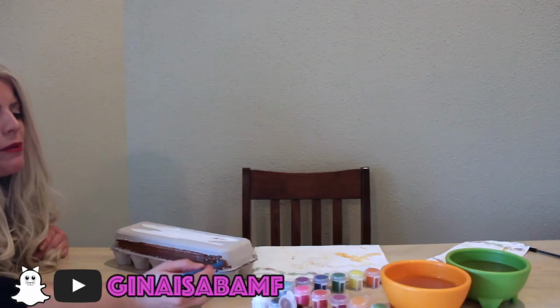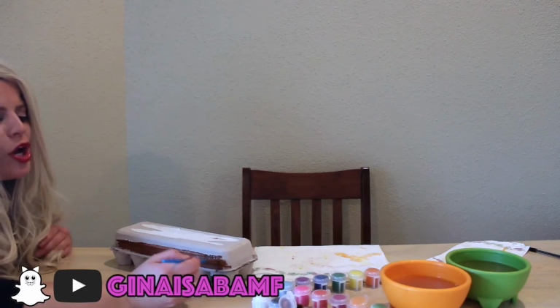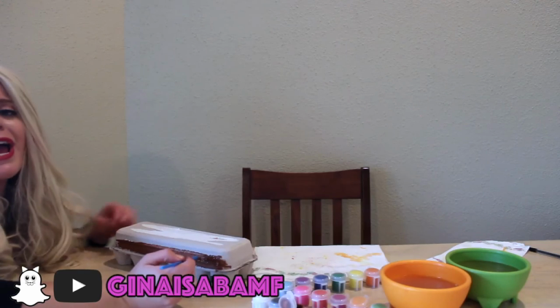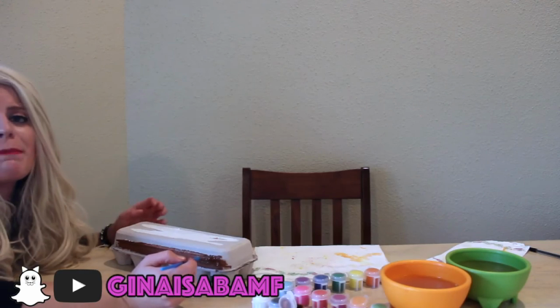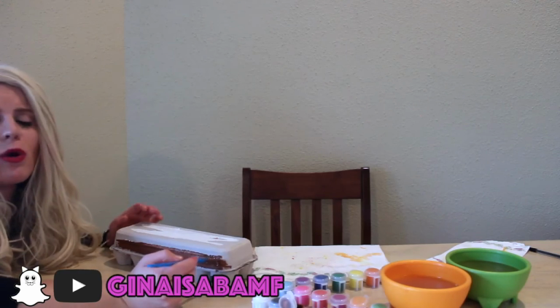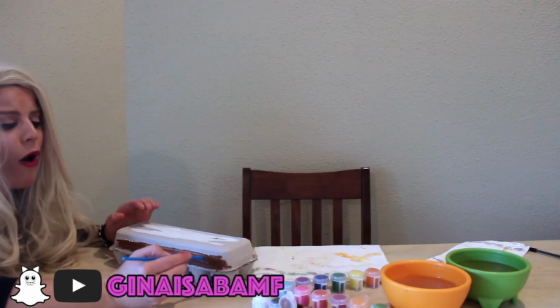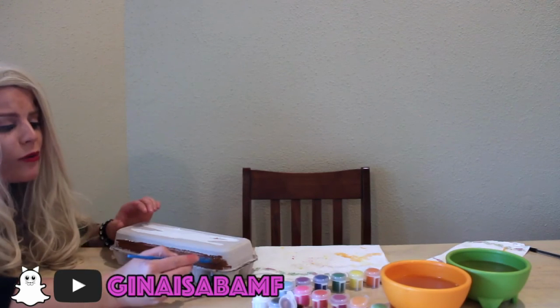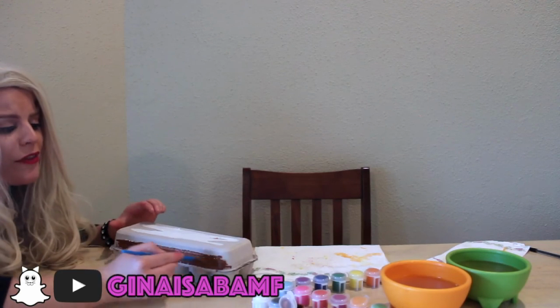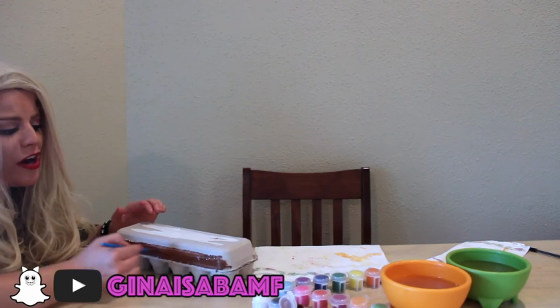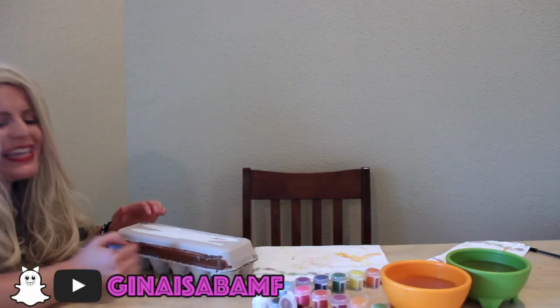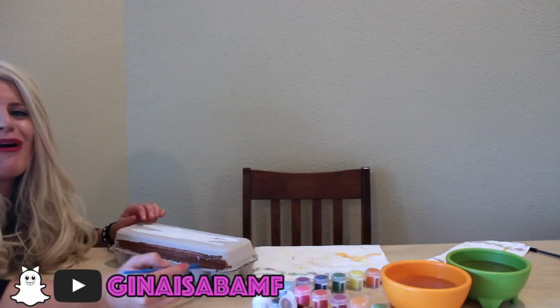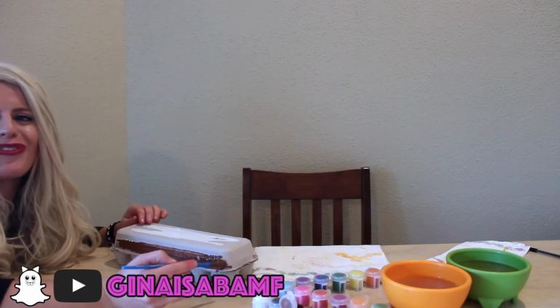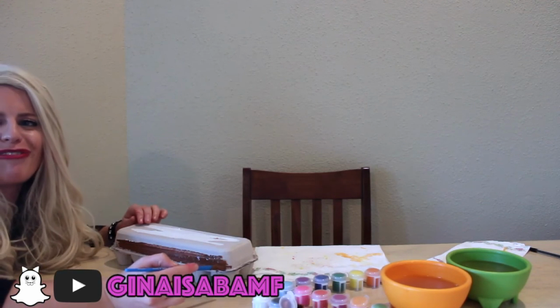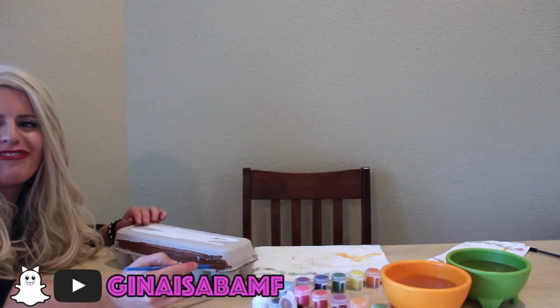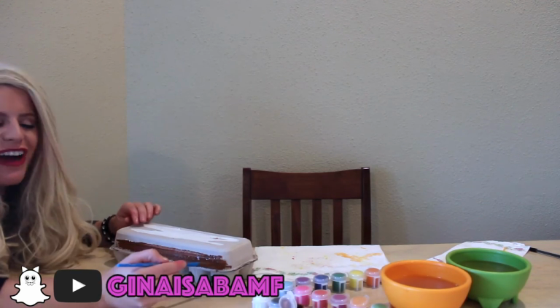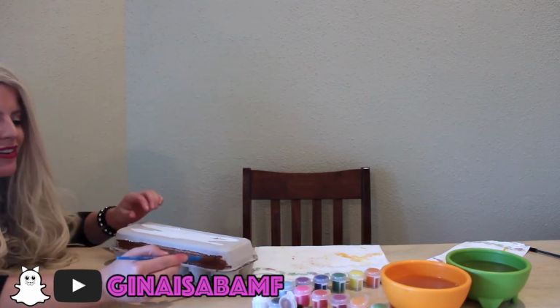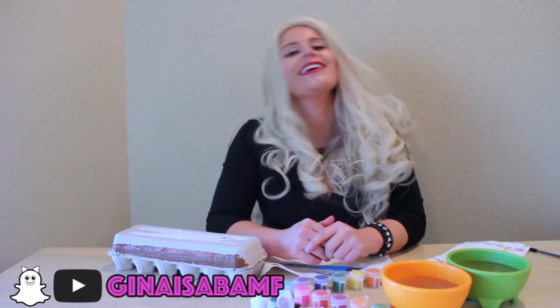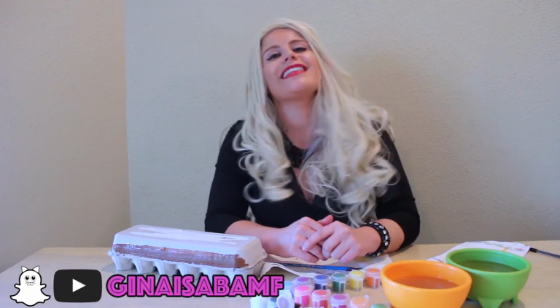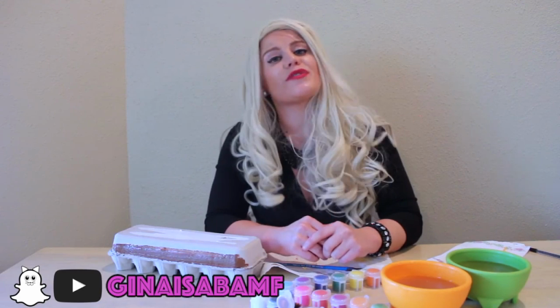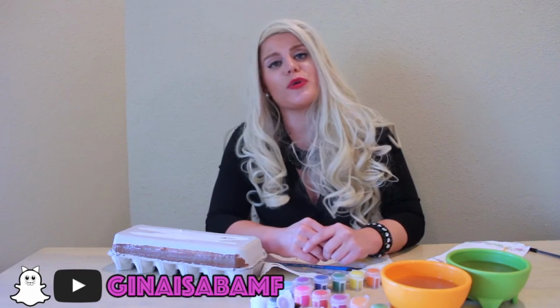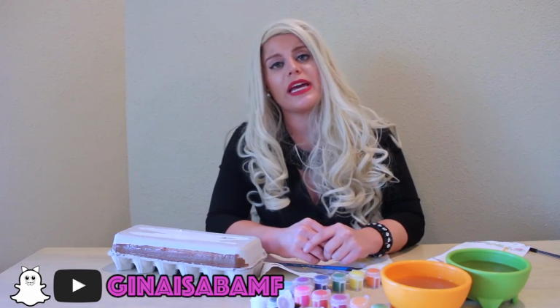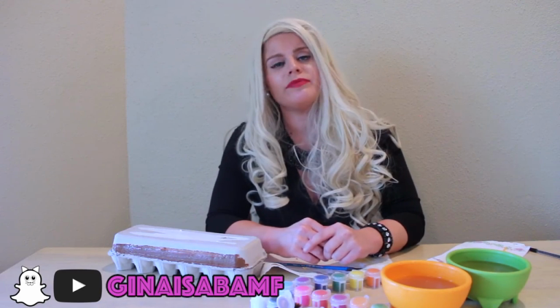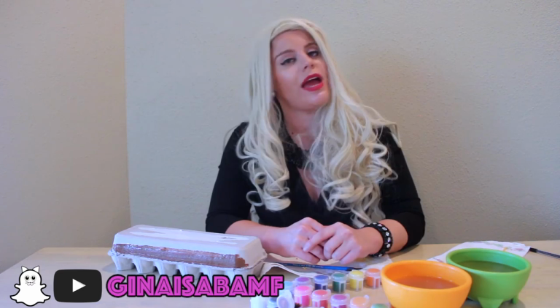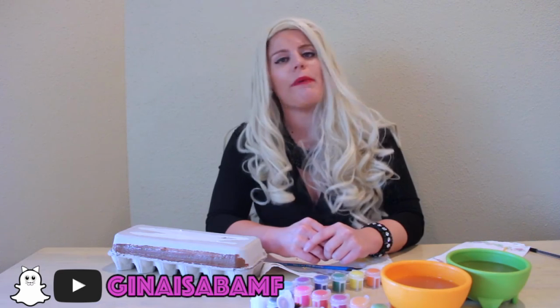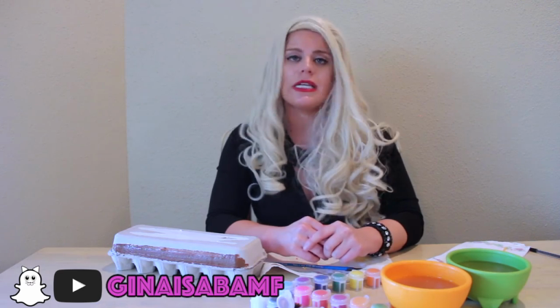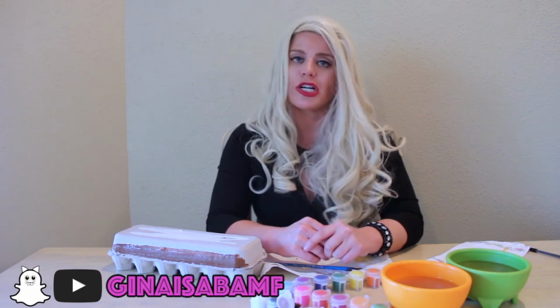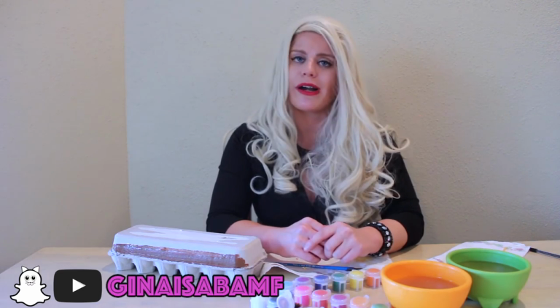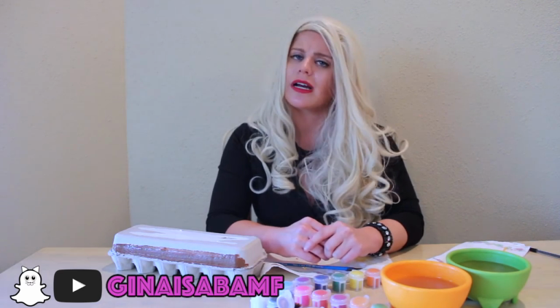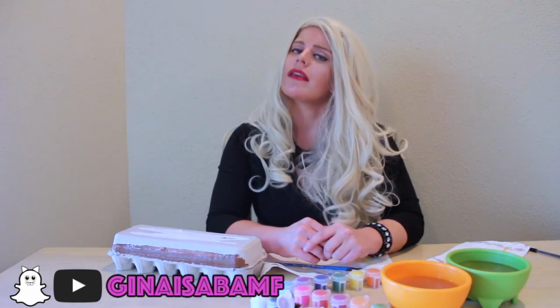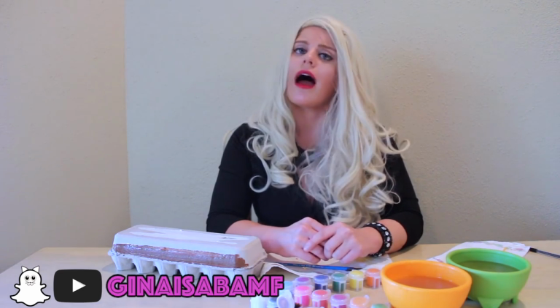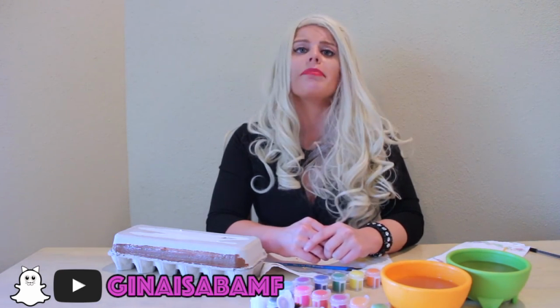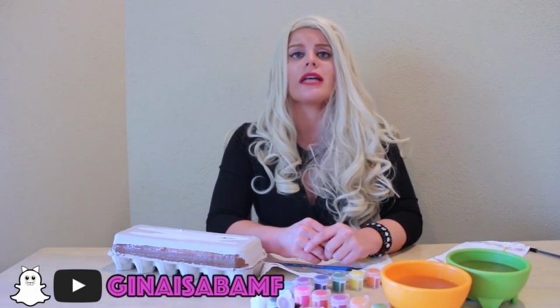I'm going to go ahead and paint a wall around the carton to keep all the riffraff out. Thanks for tuning in. Happy Easter, America, and God bless.